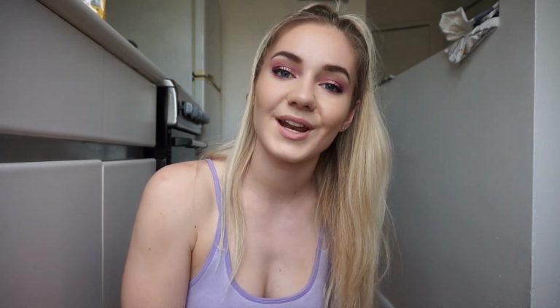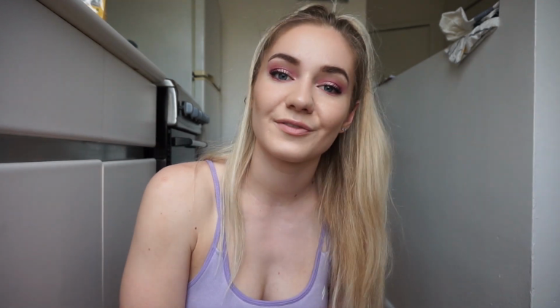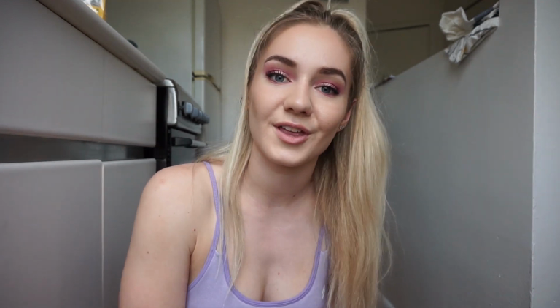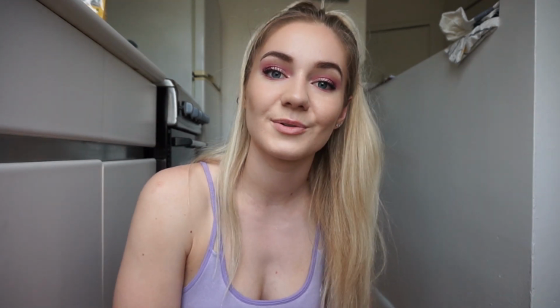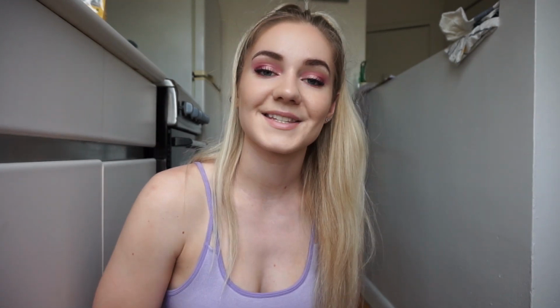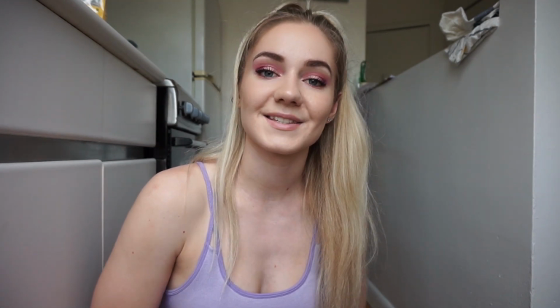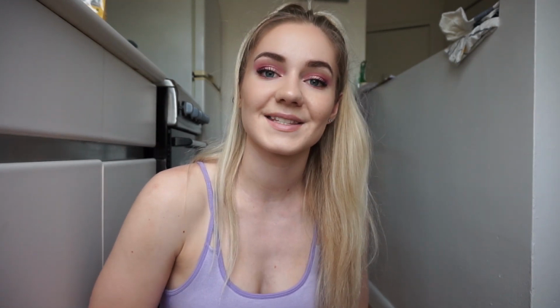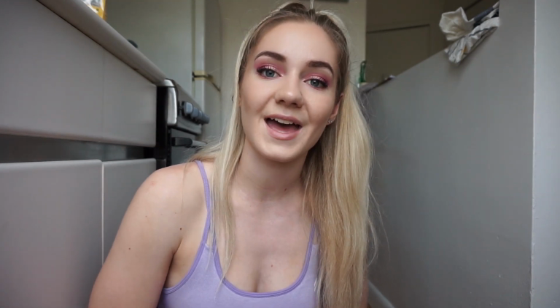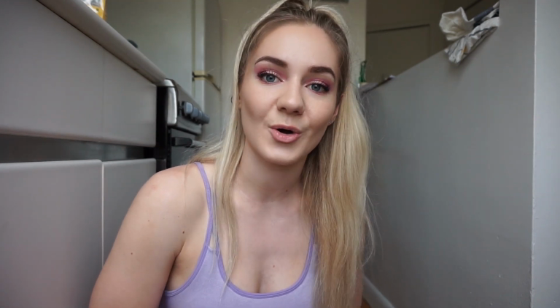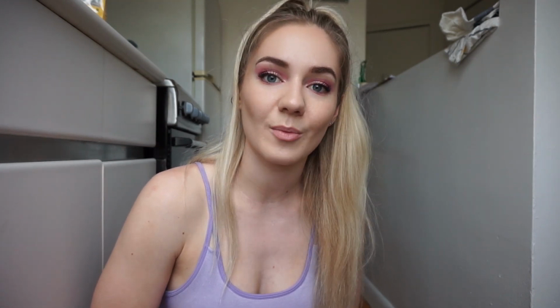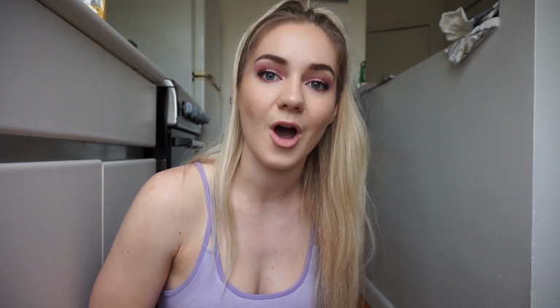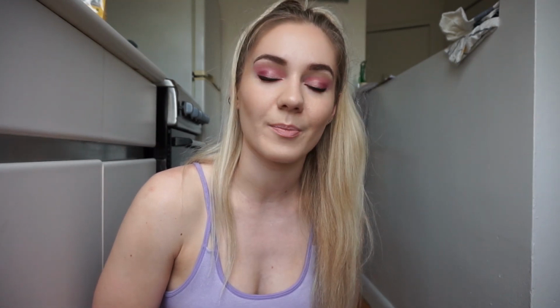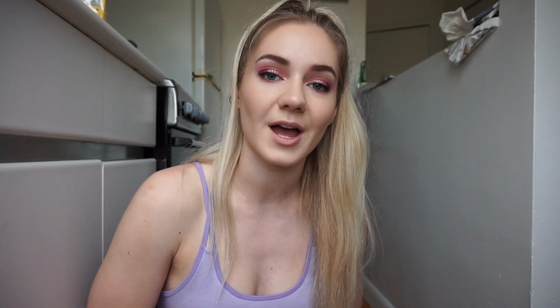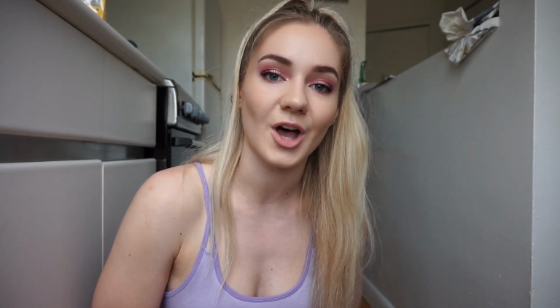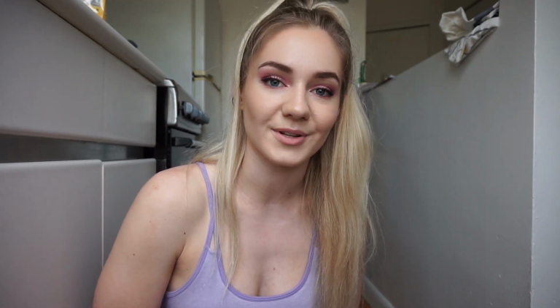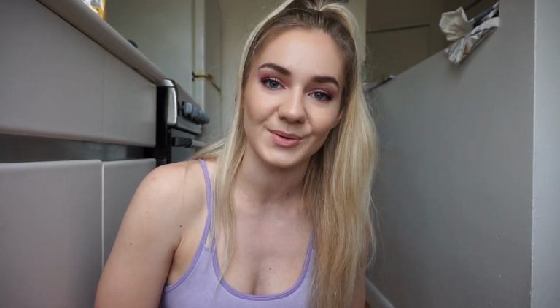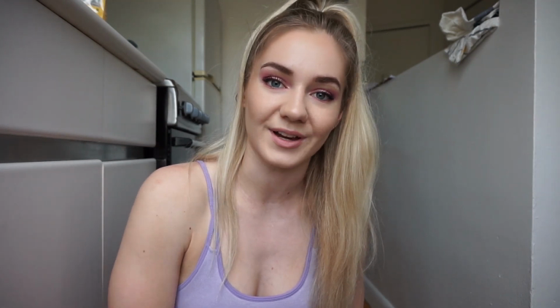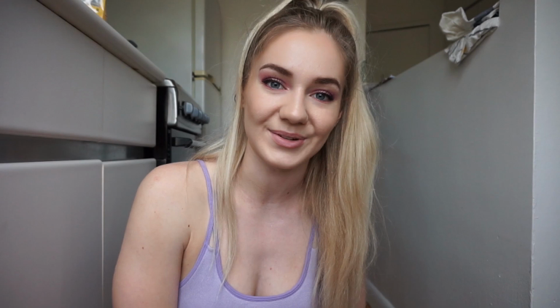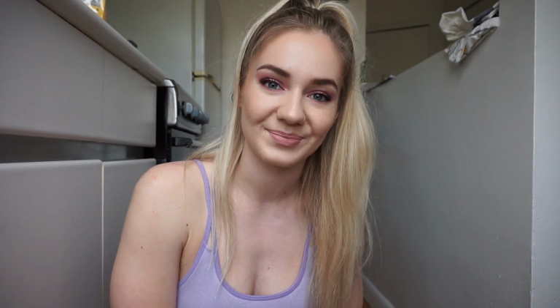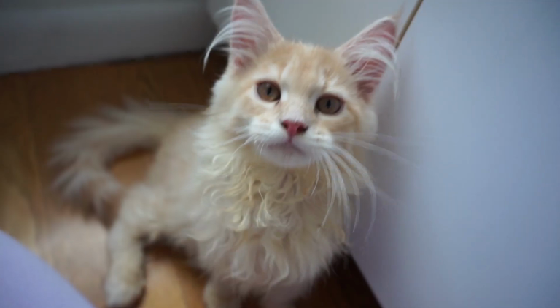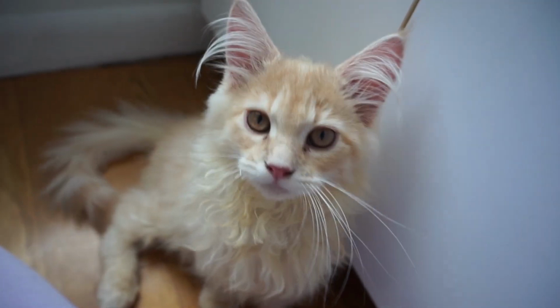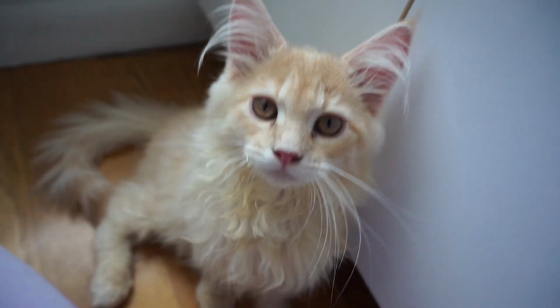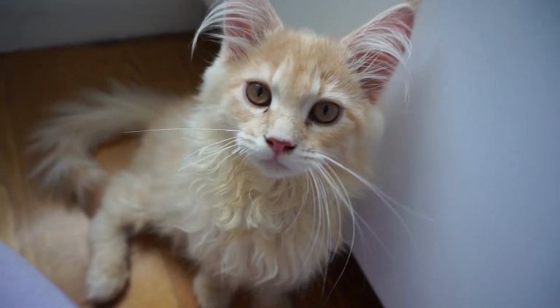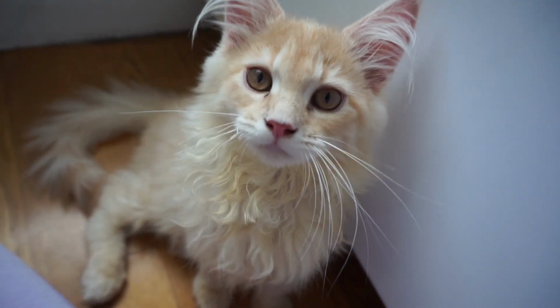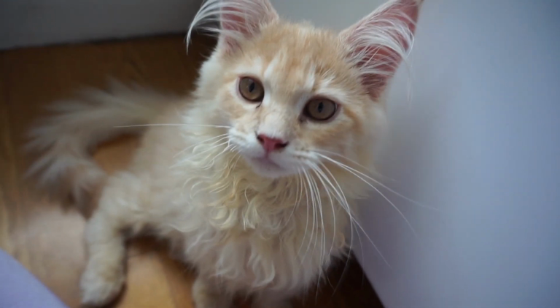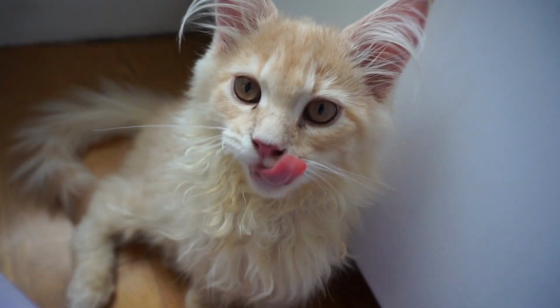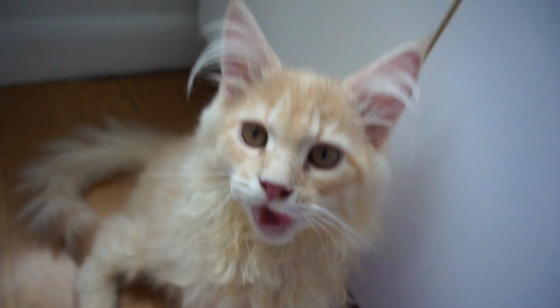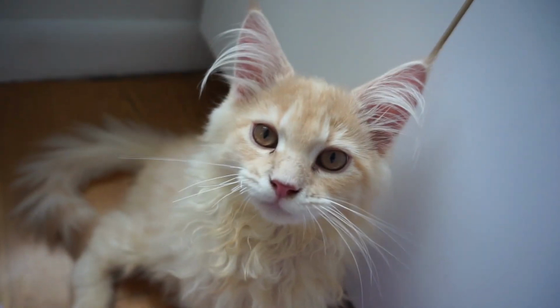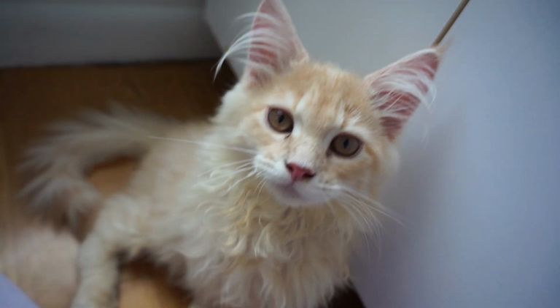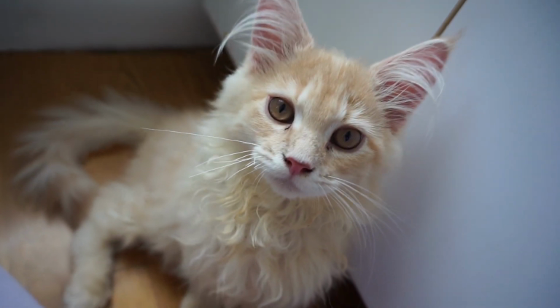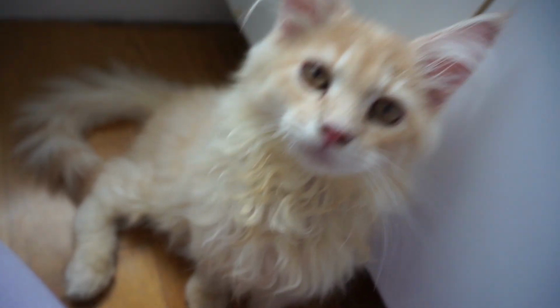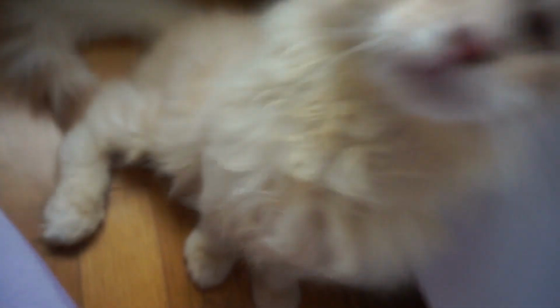And without further ado let's get into this at-home upper abdominals workout. Alright let's go.